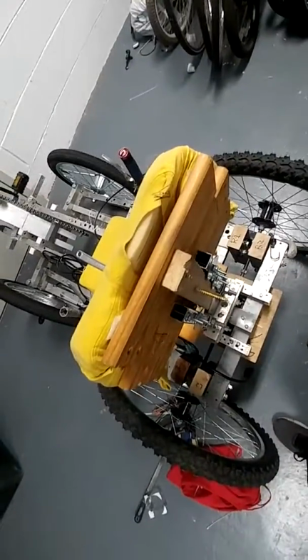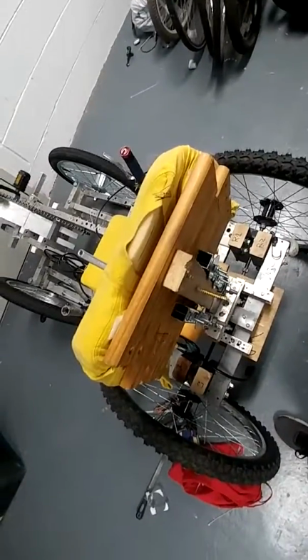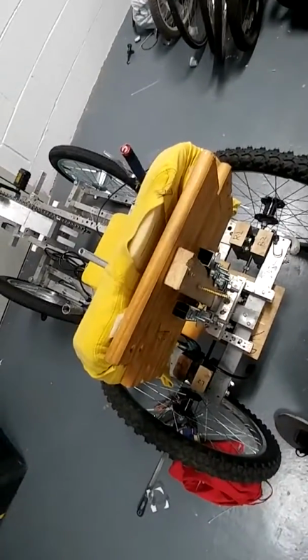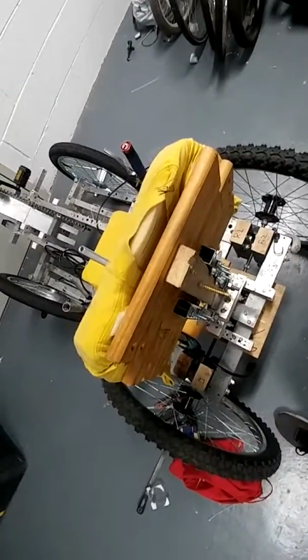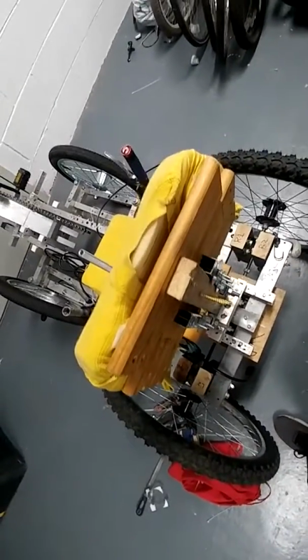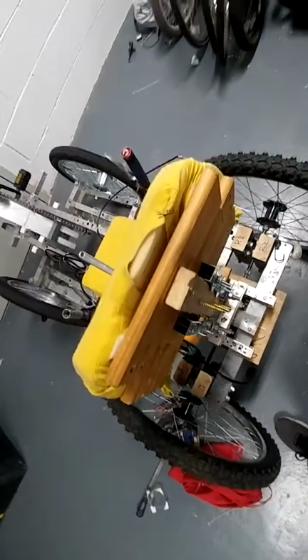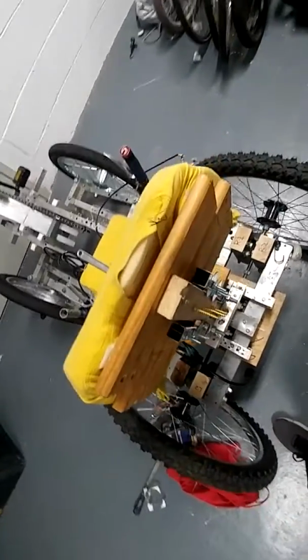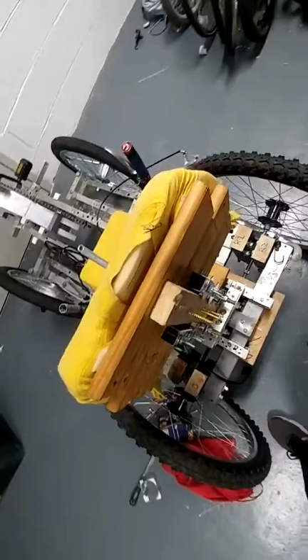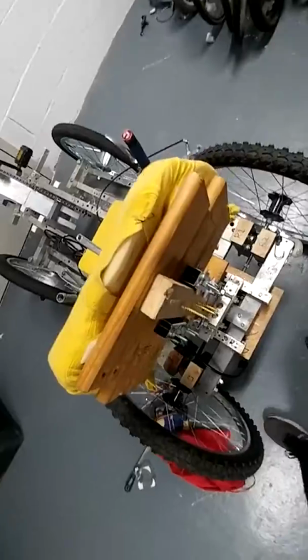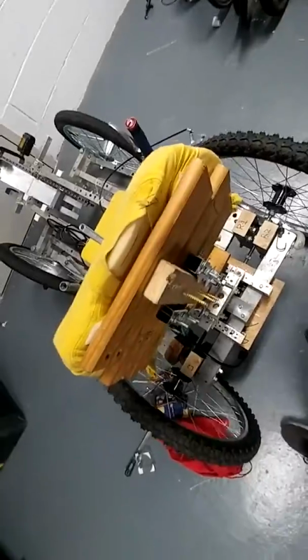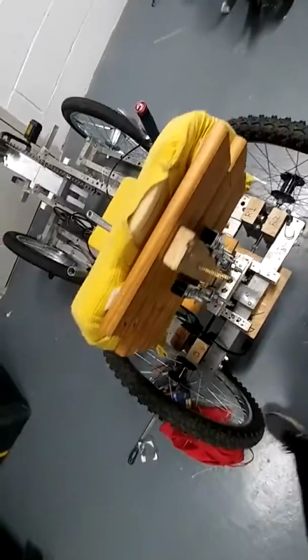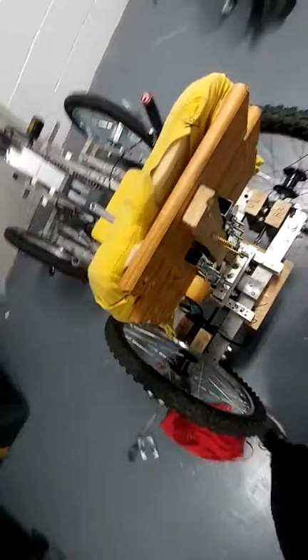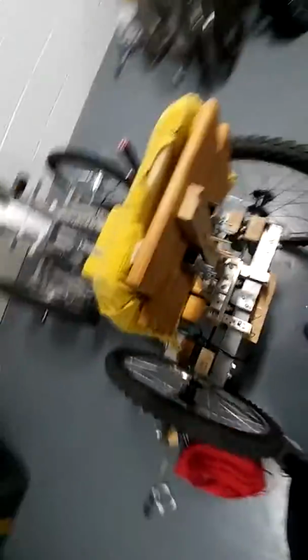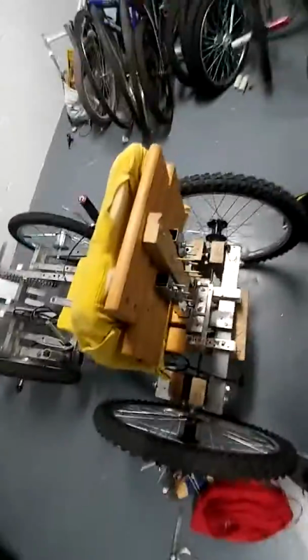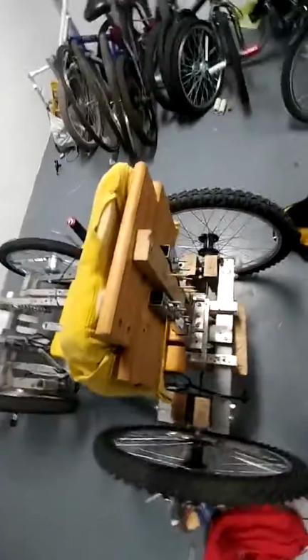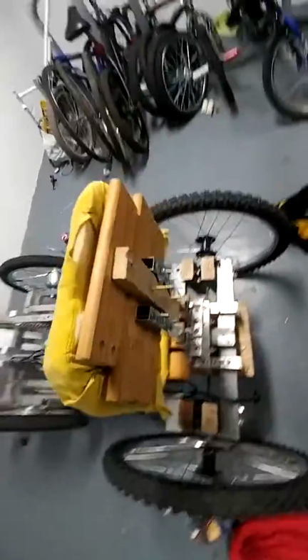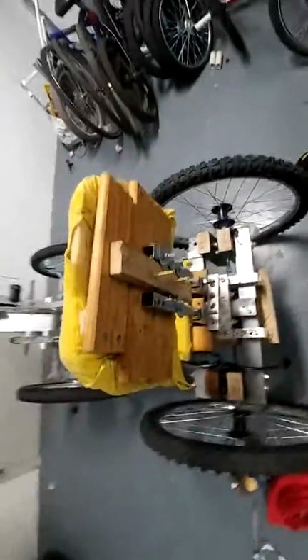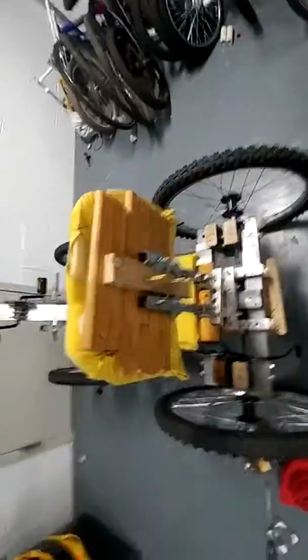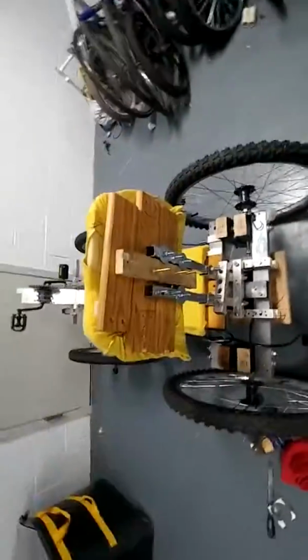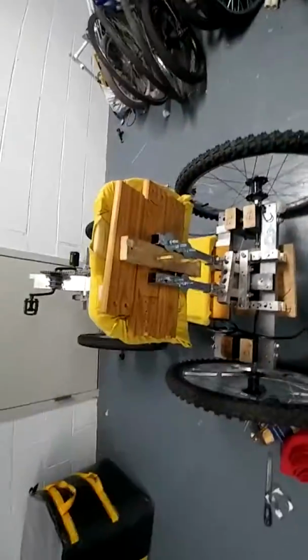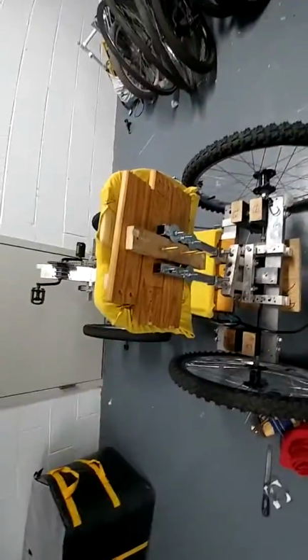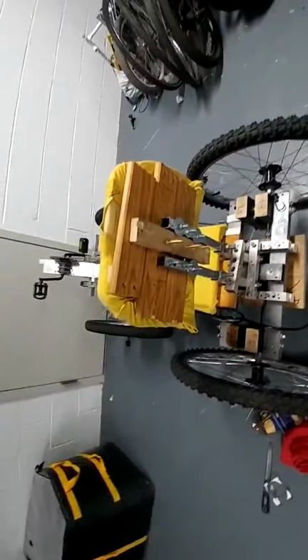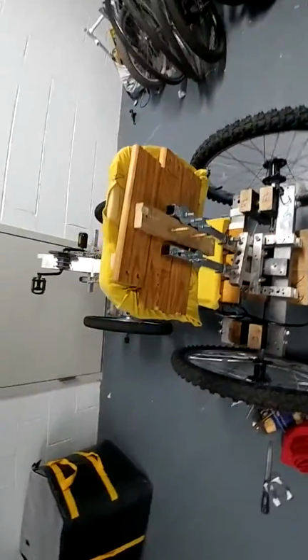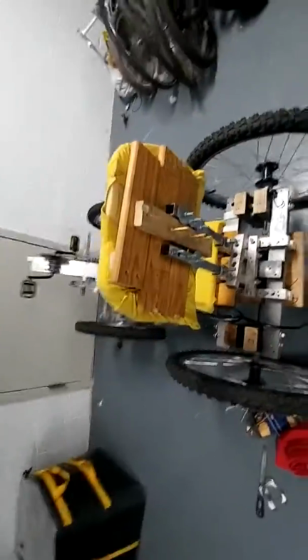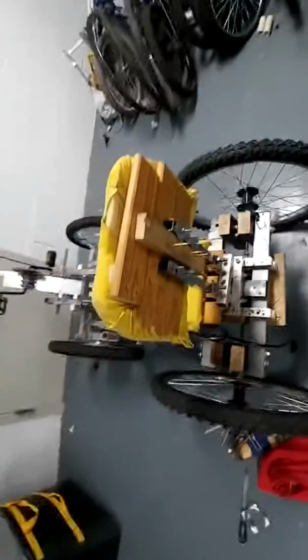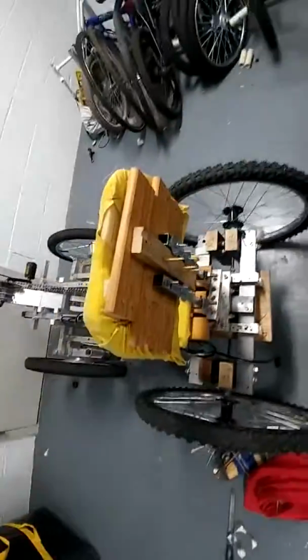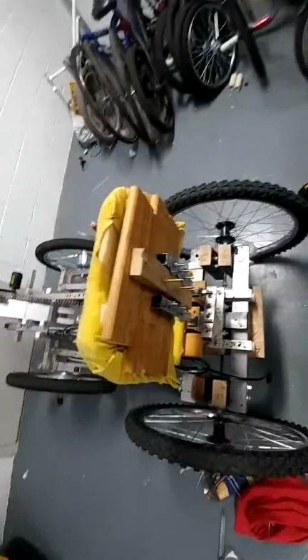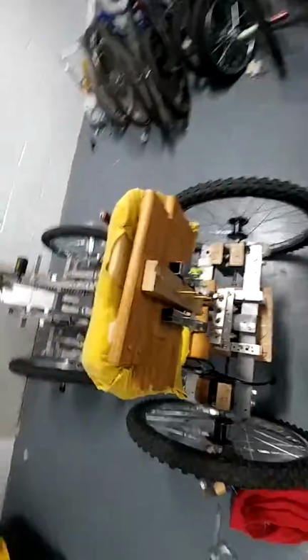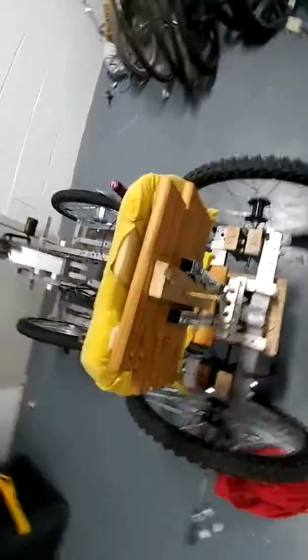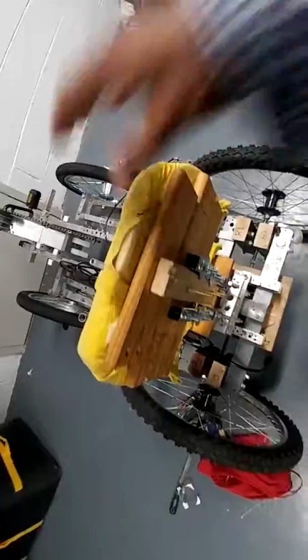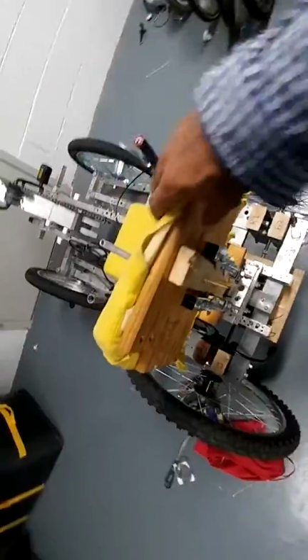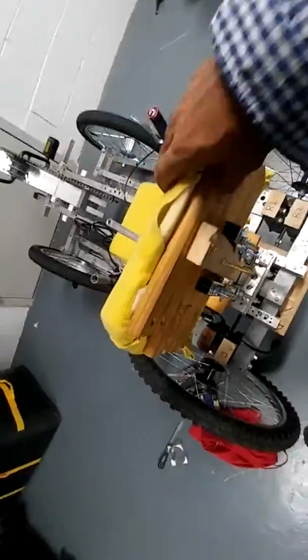So I lifted the seat. It is now lifted. I have to test it to see how it feels.